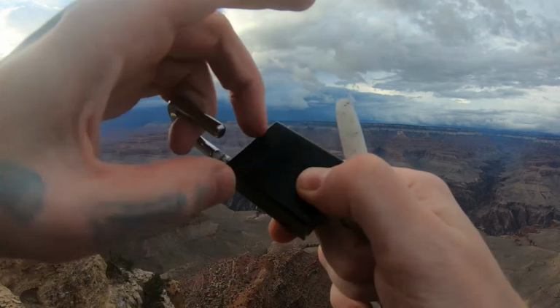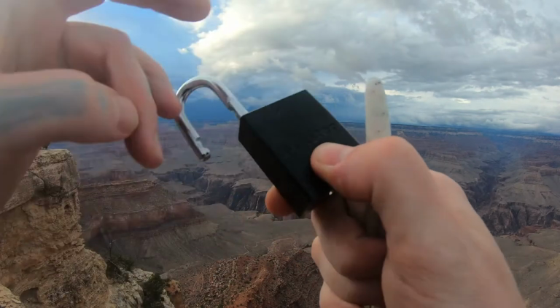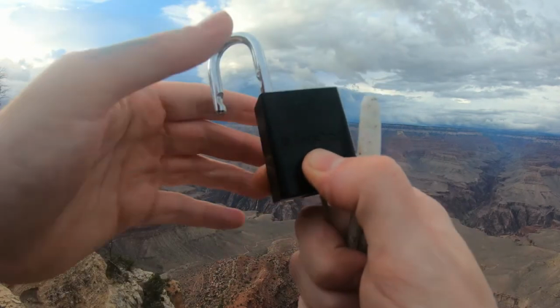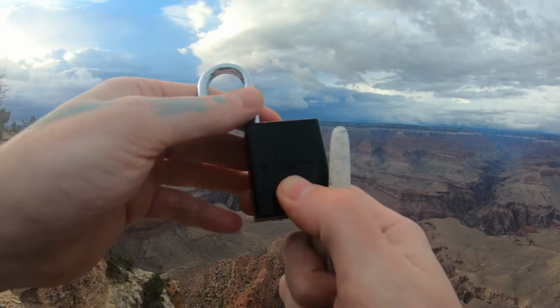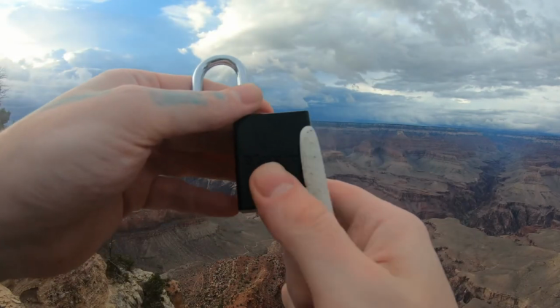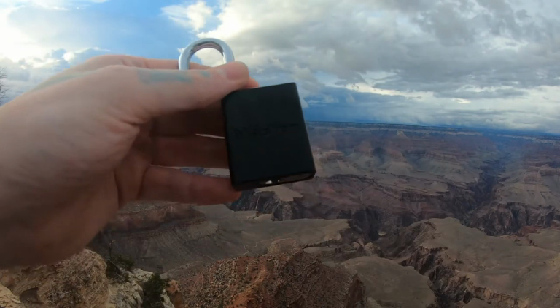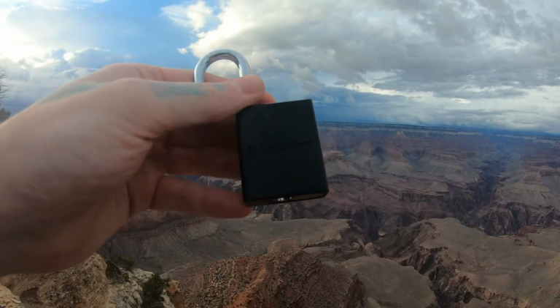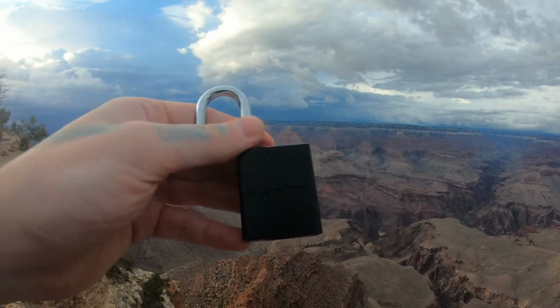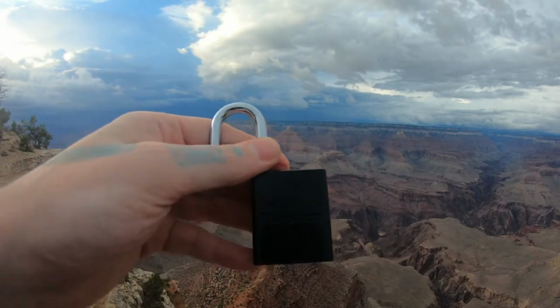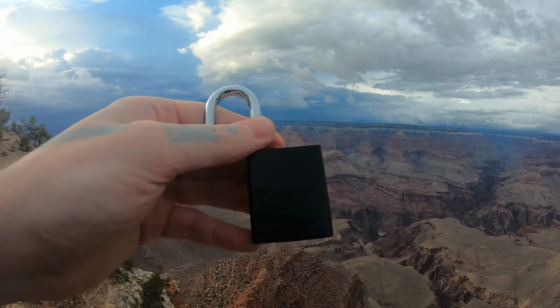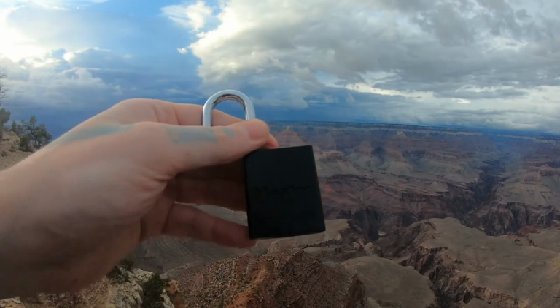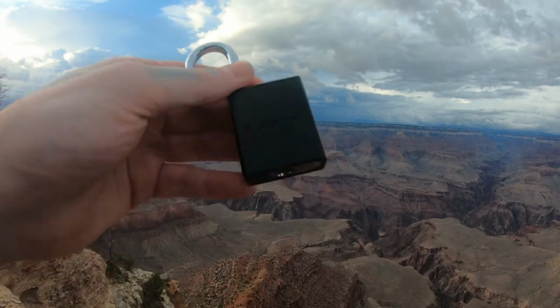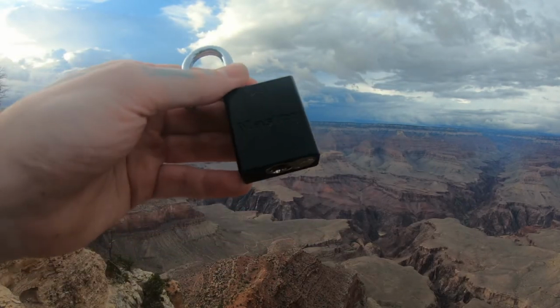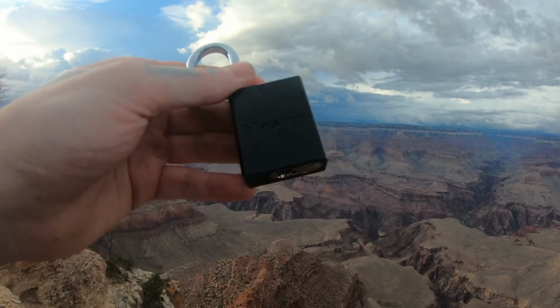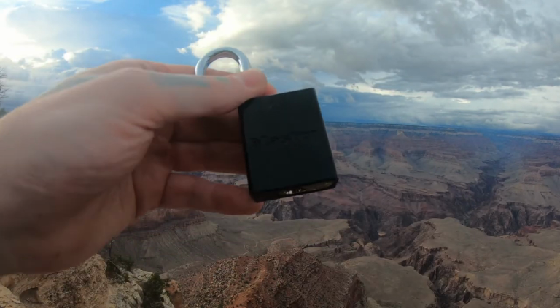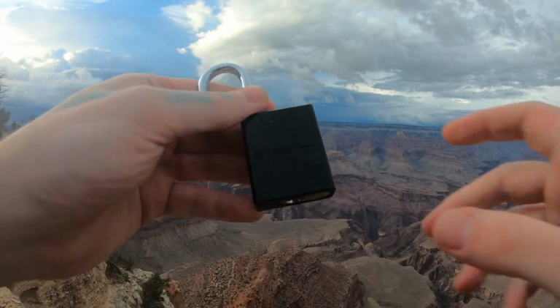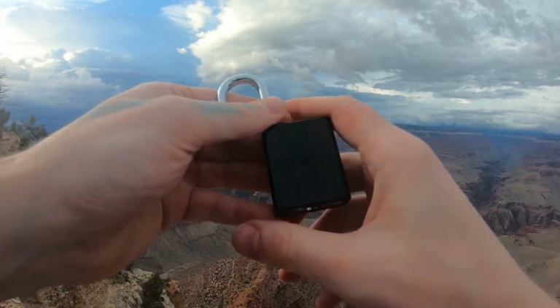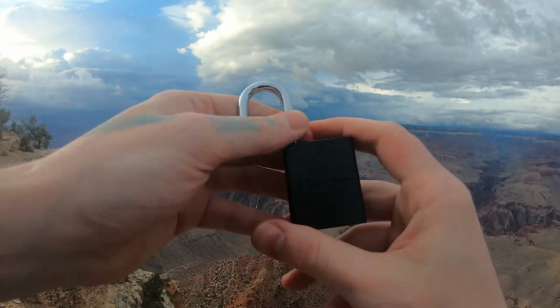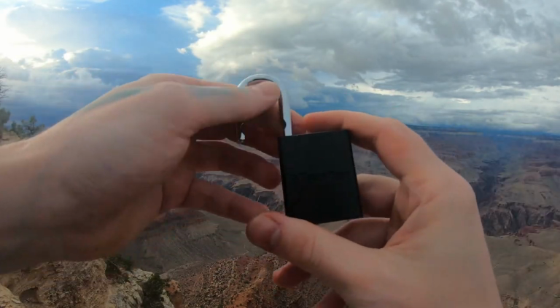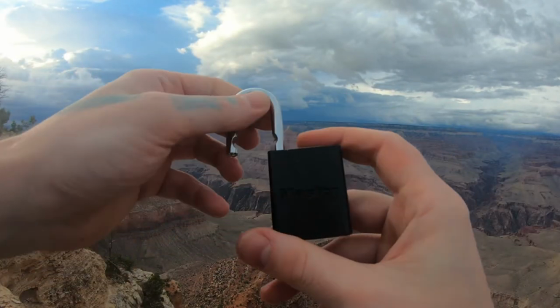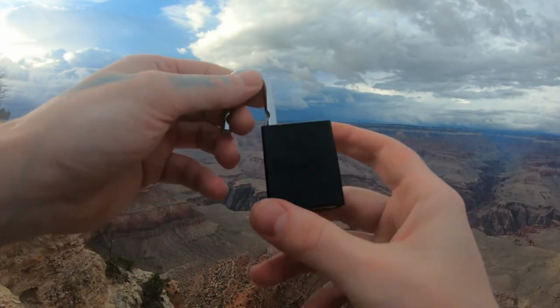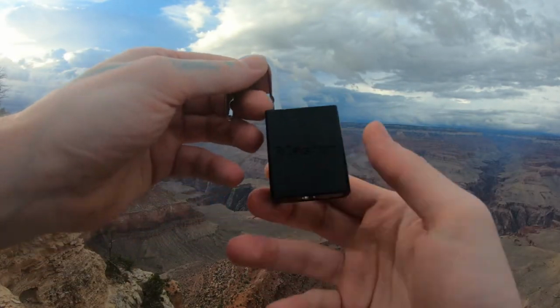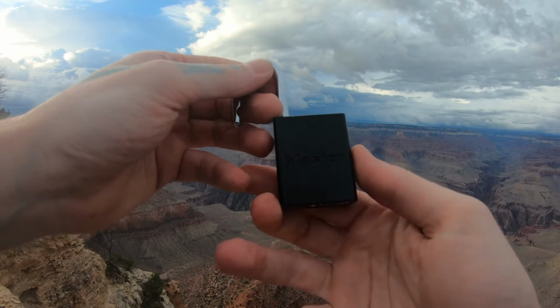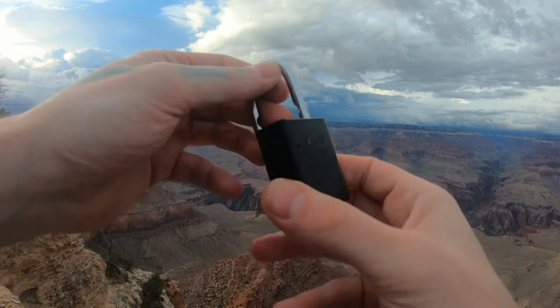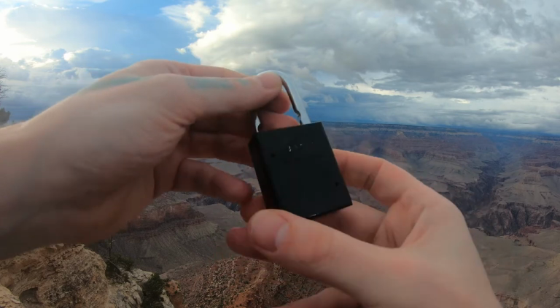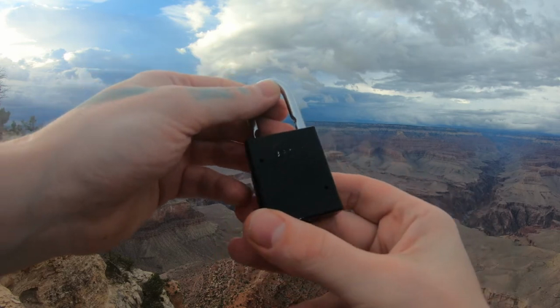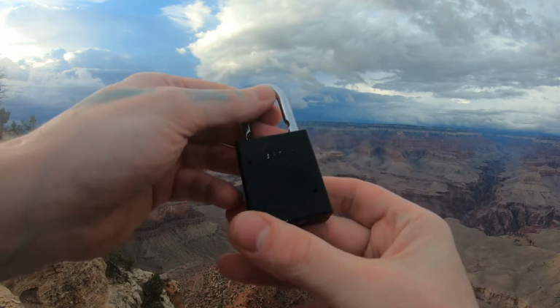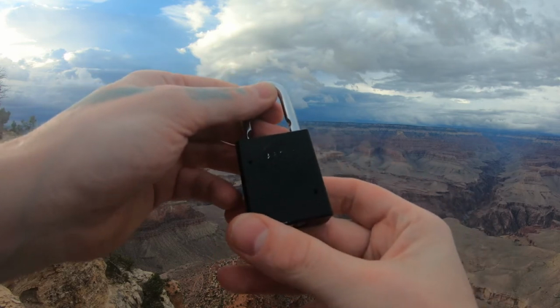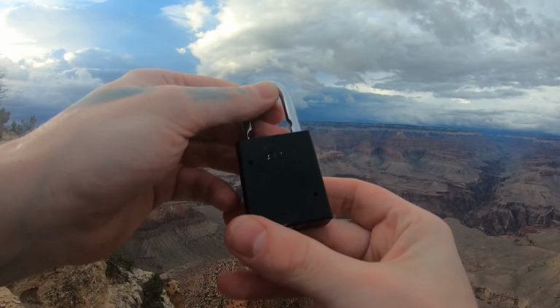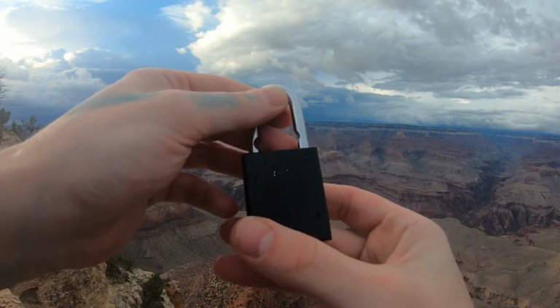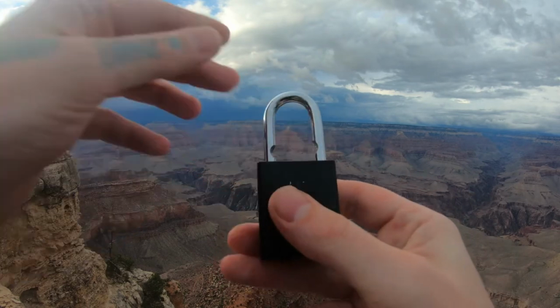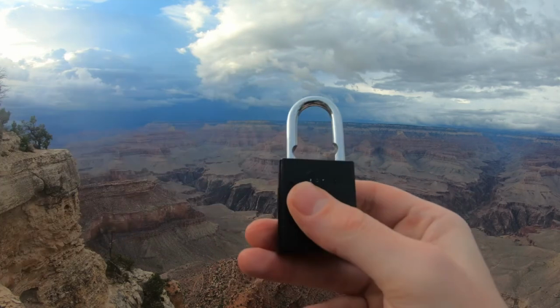Those are open right there. So yeah, not too hard. Typical Master Lock security pins in it. 60 to 35.